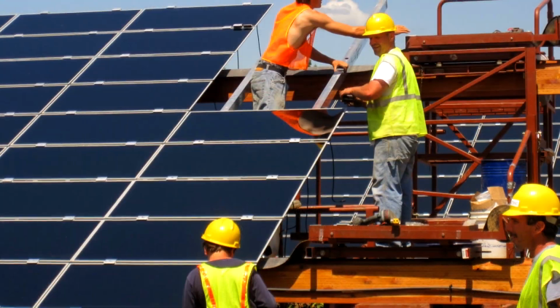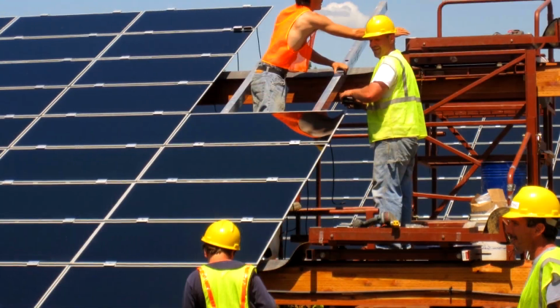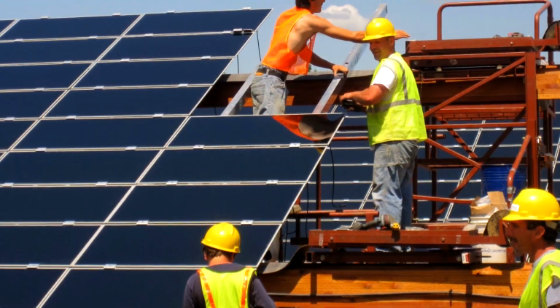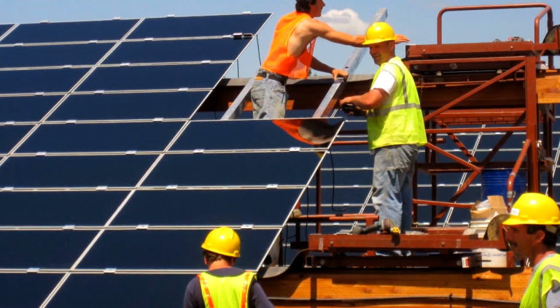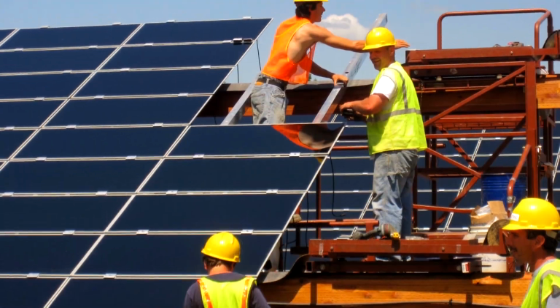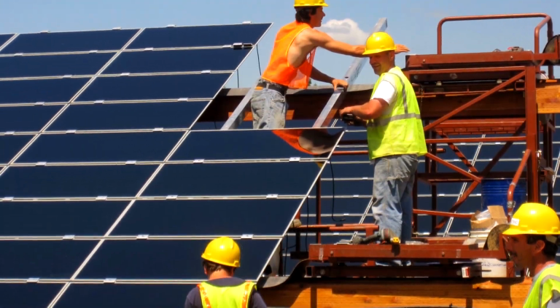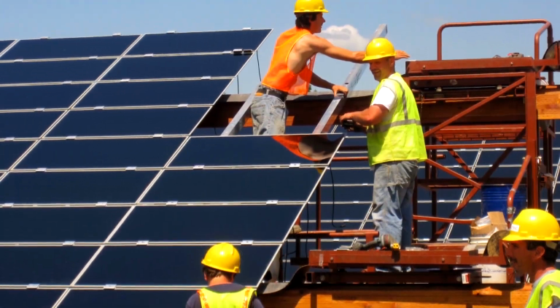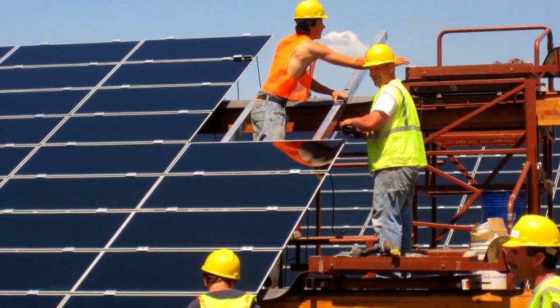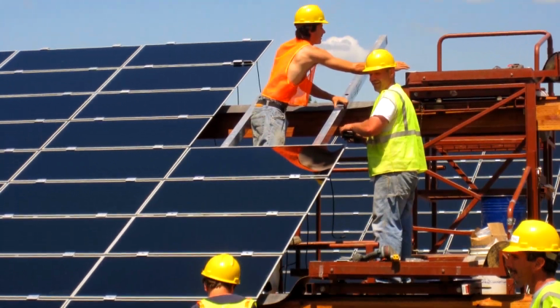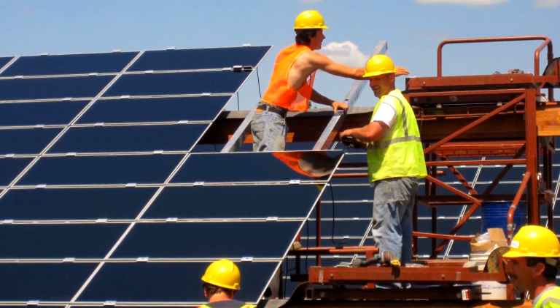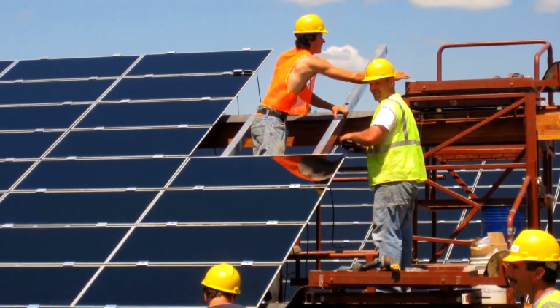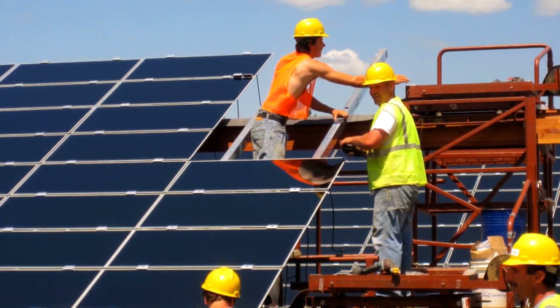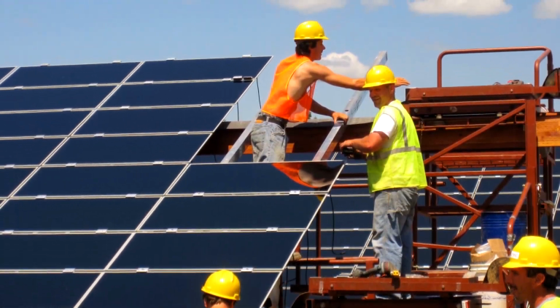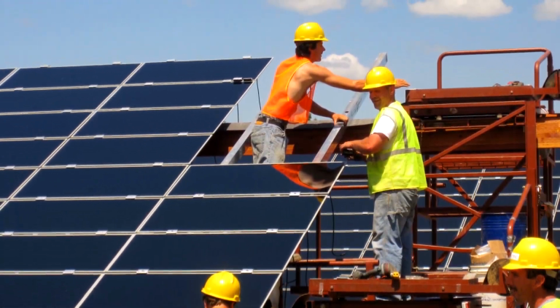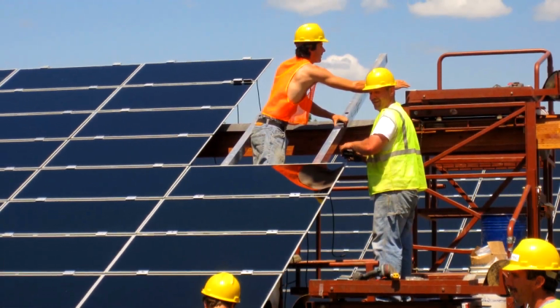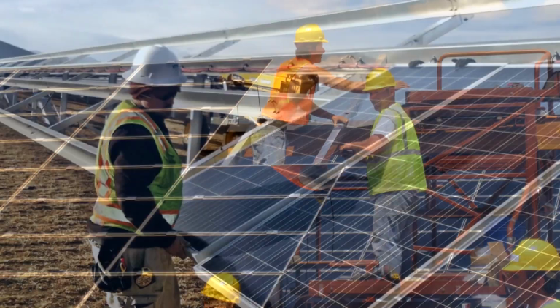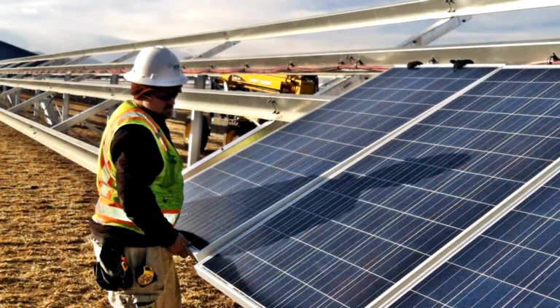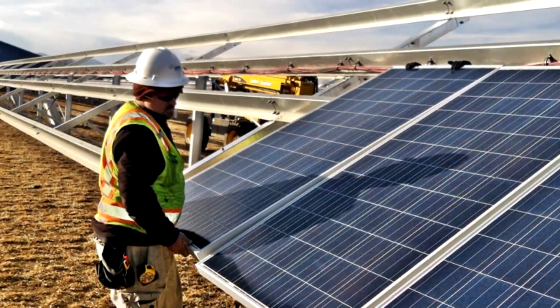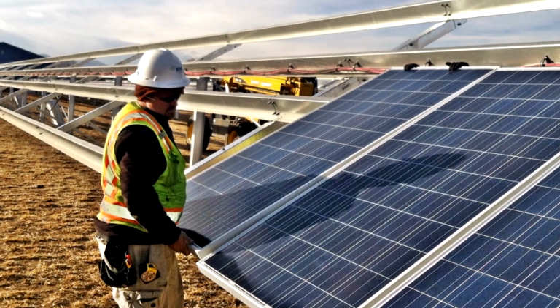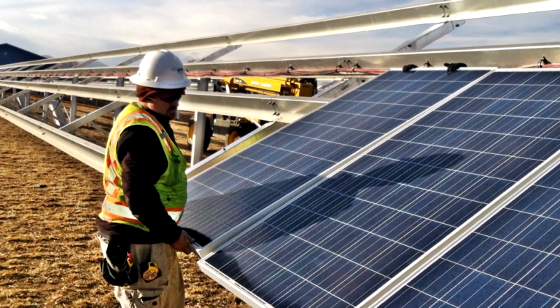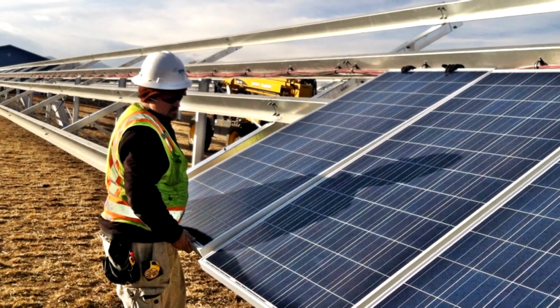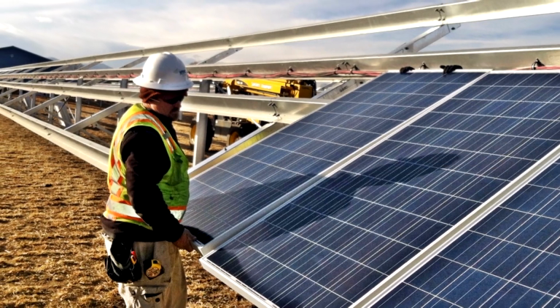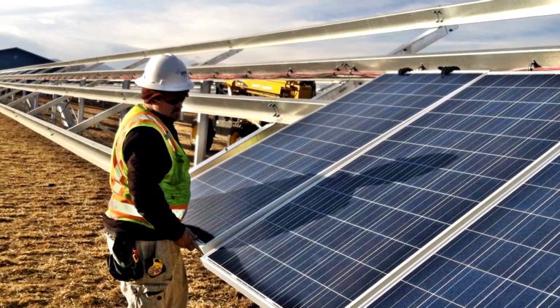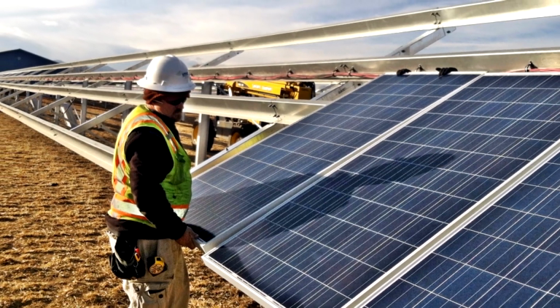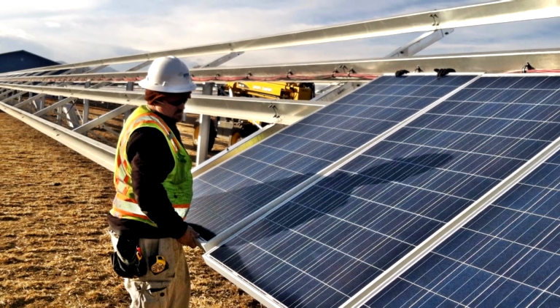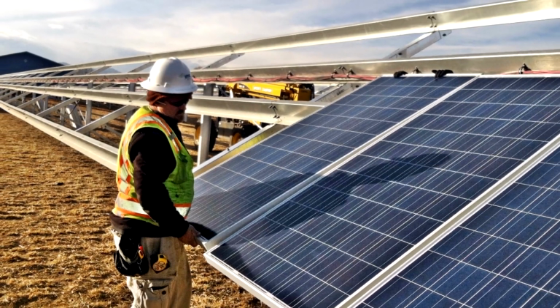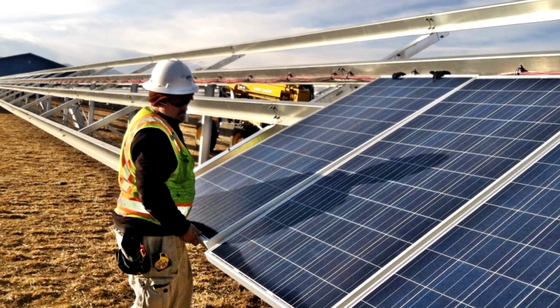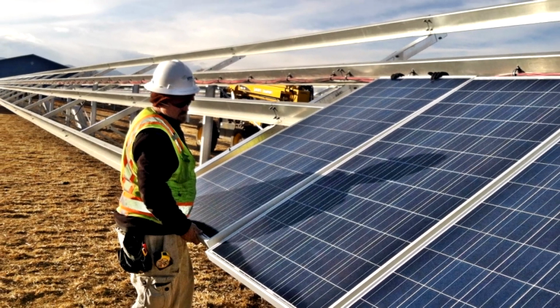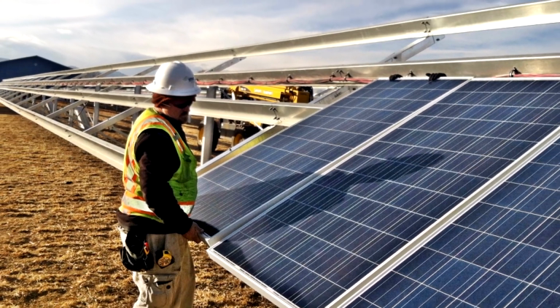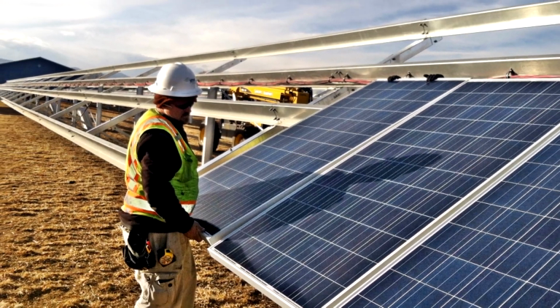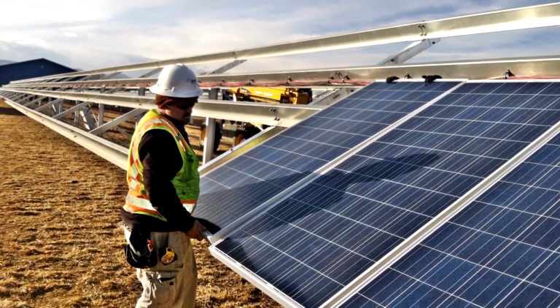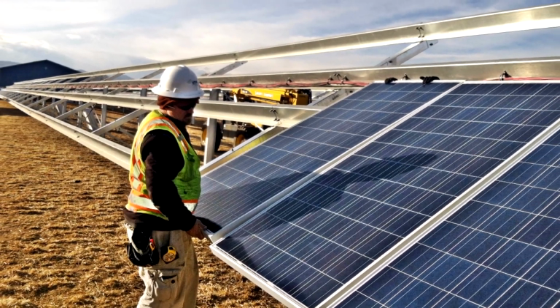Work is underway on Iowa's largest solar site in western Dubuque. It will be up and producing in the fall.